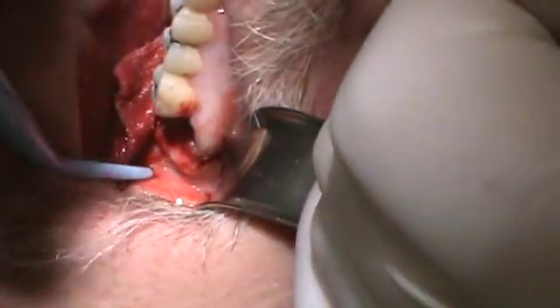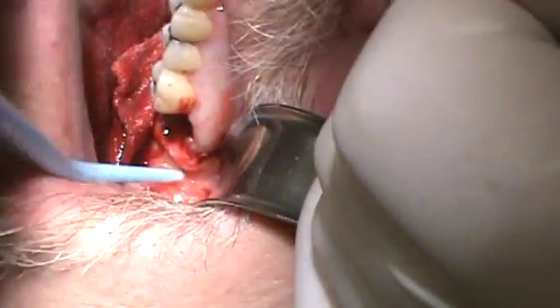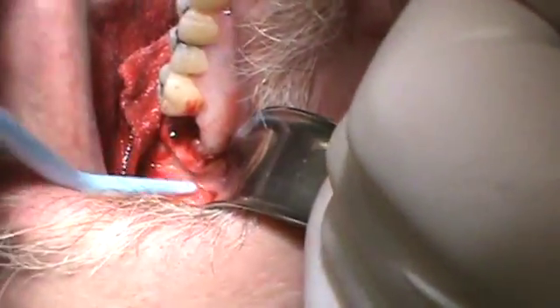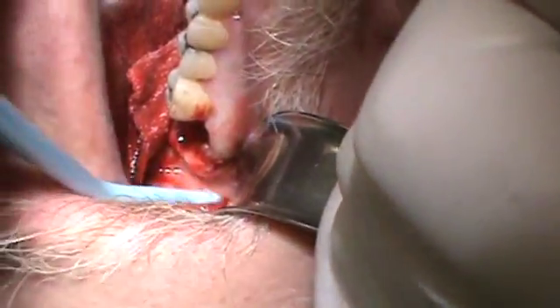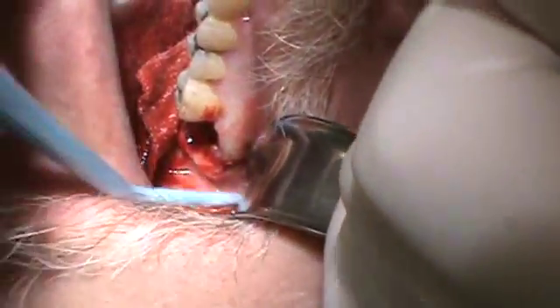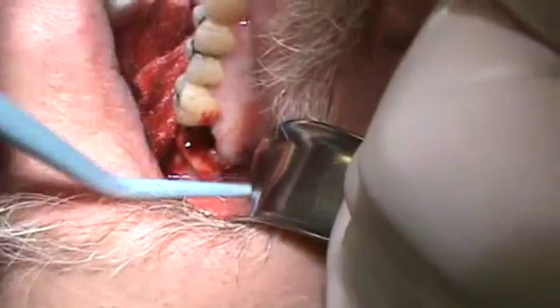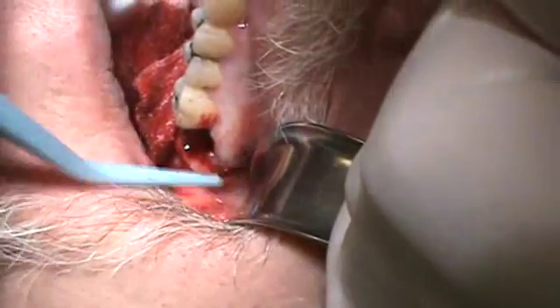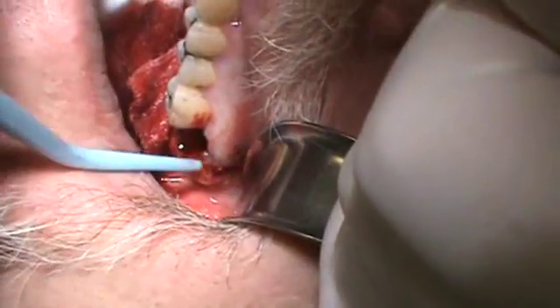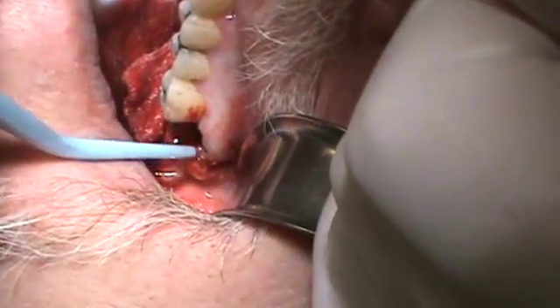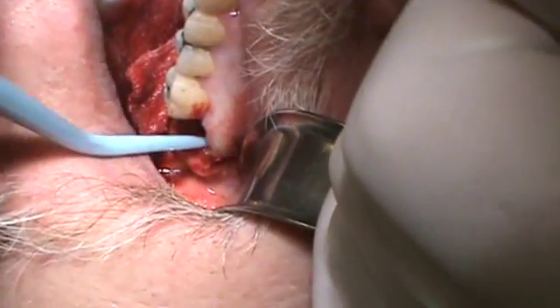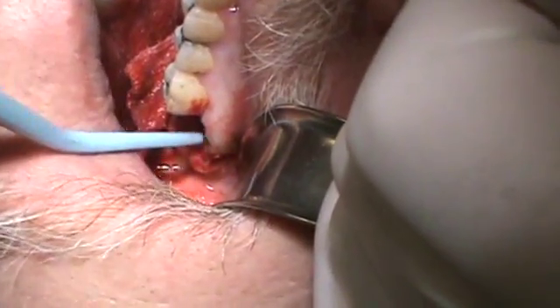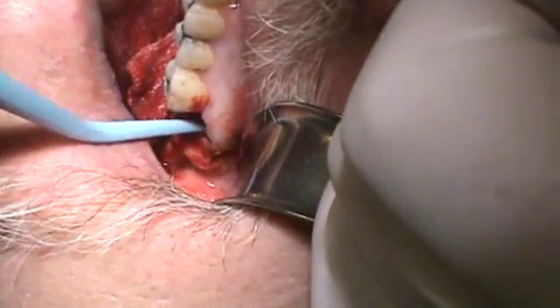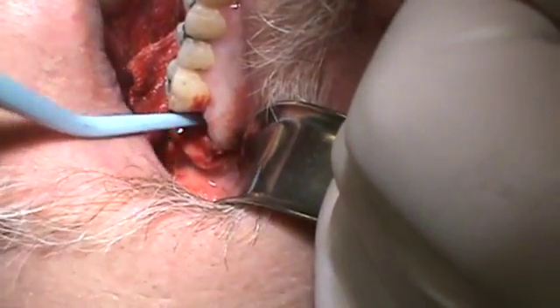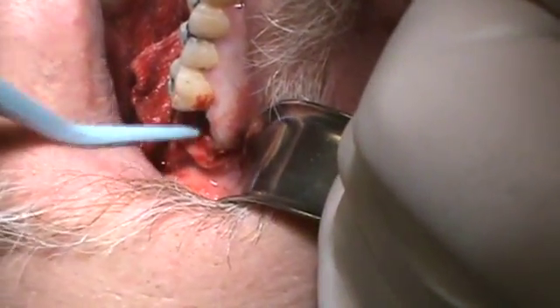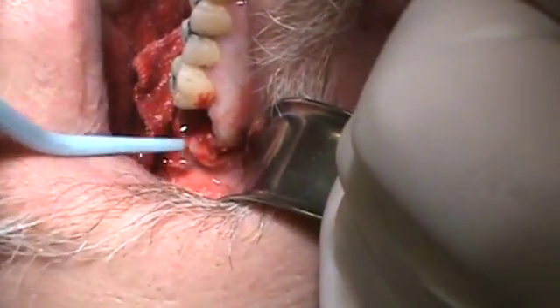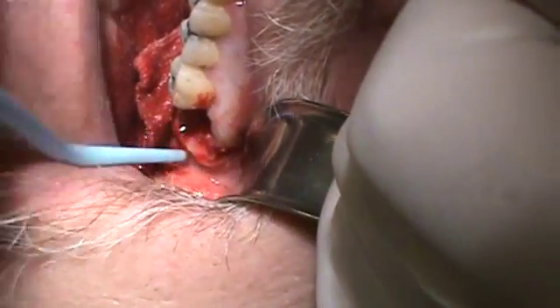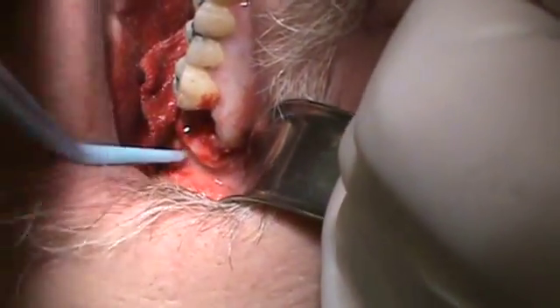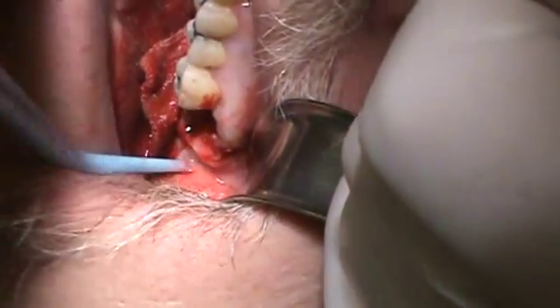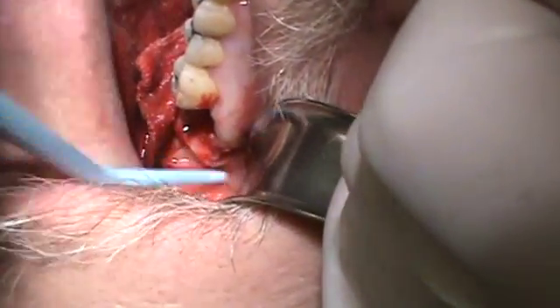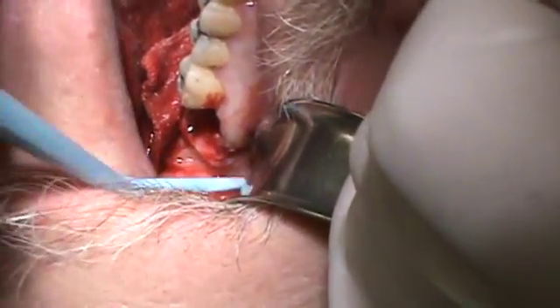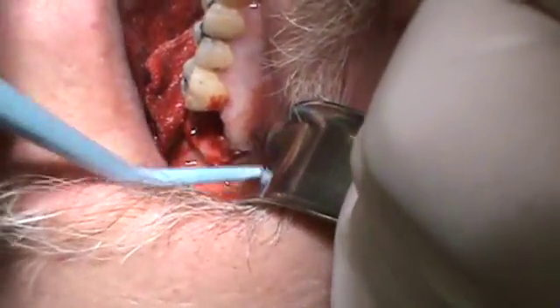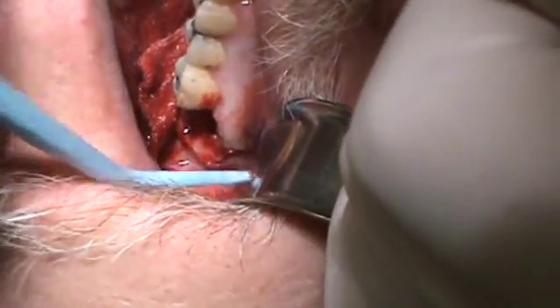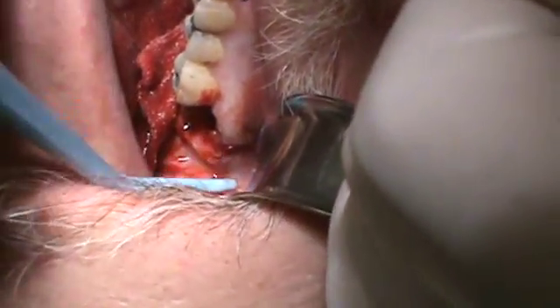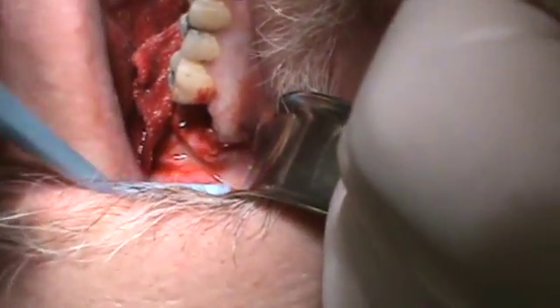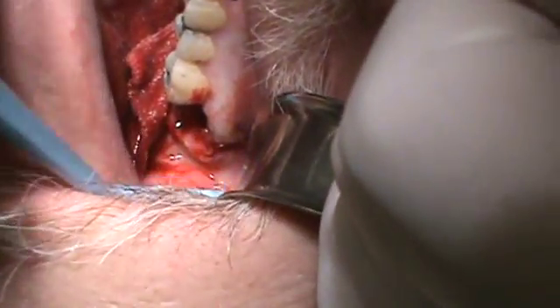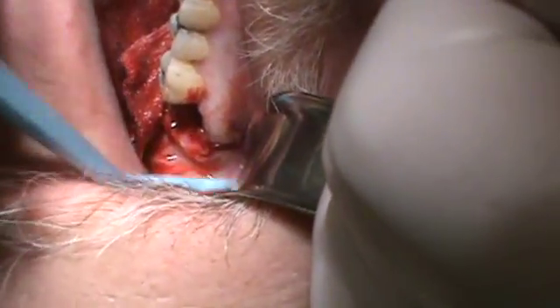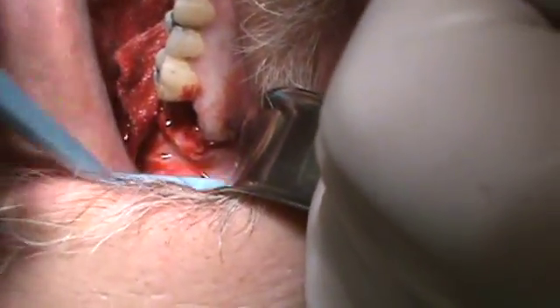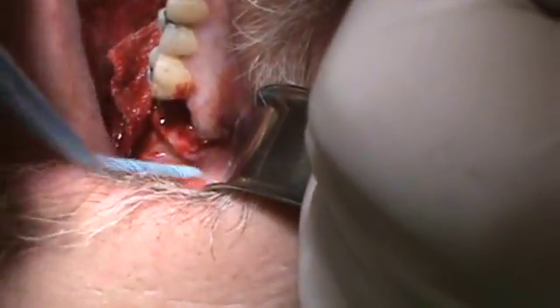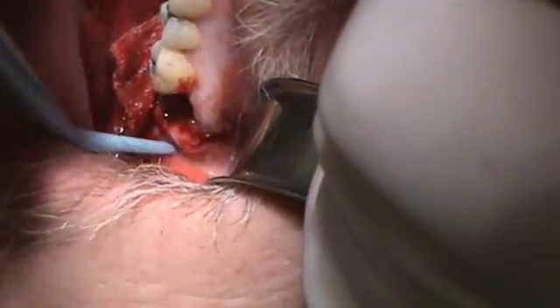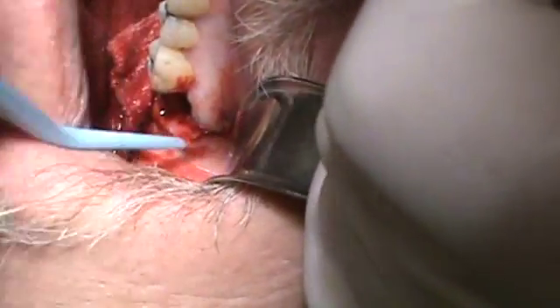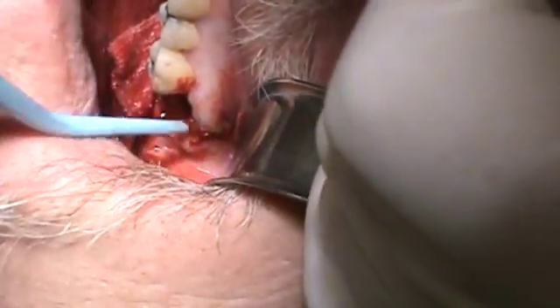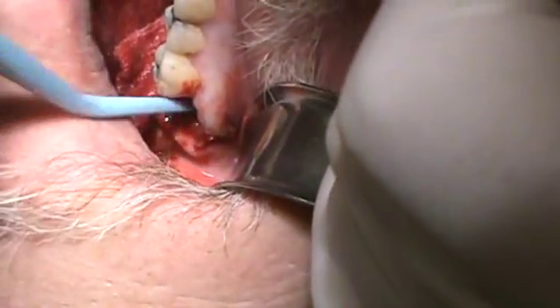If they're not bleeding, sometimes I'll just drill little holes in the bone, get some bleeding, and try to get a little clot in there for him.